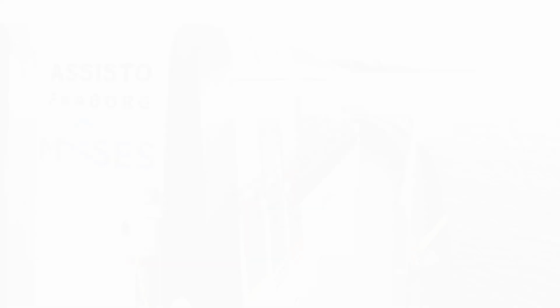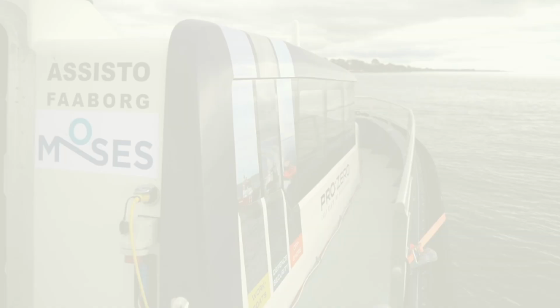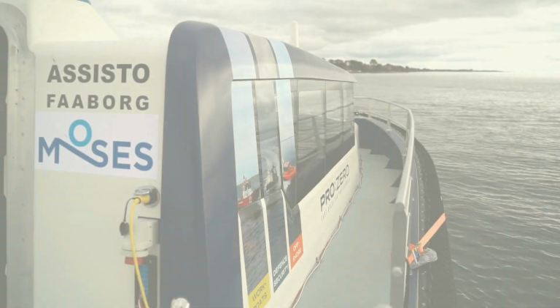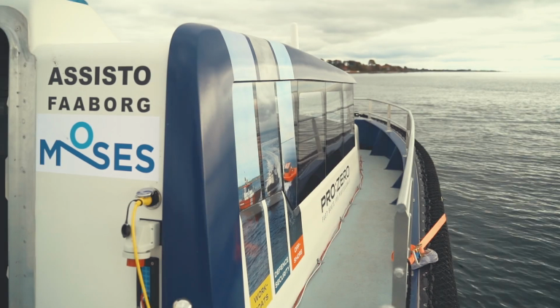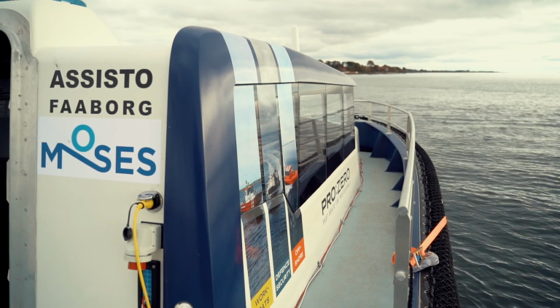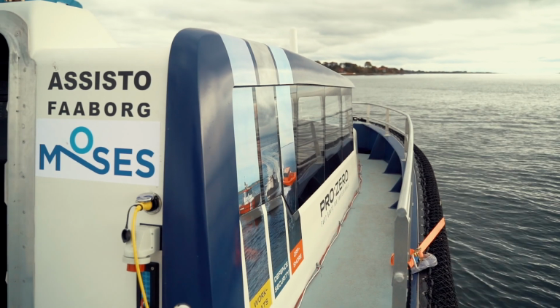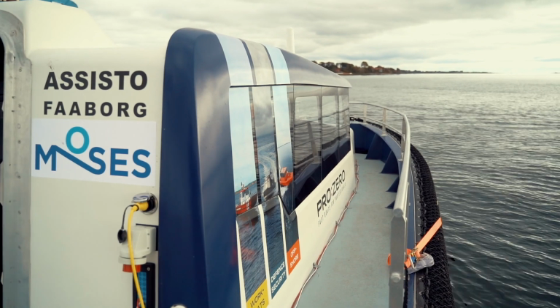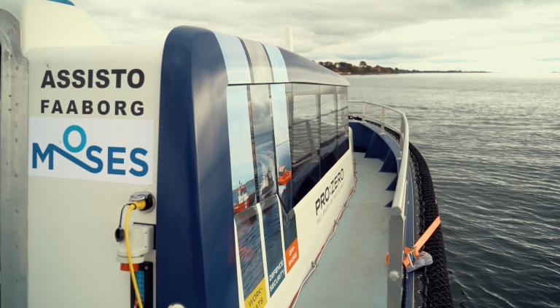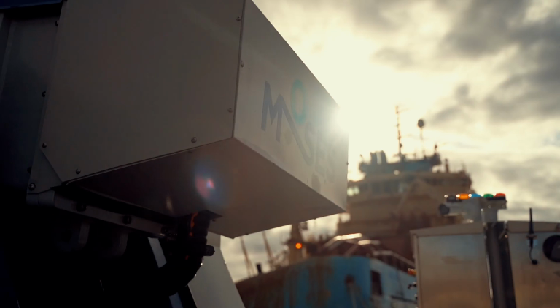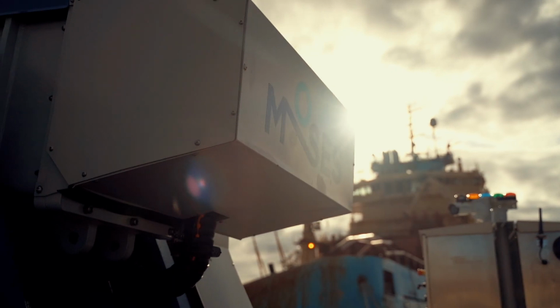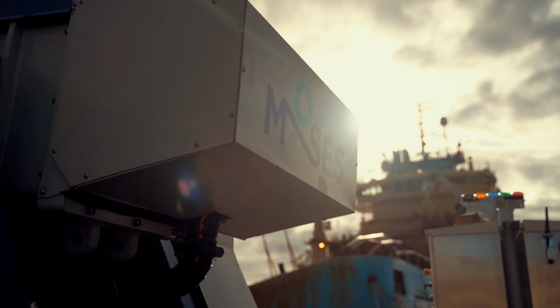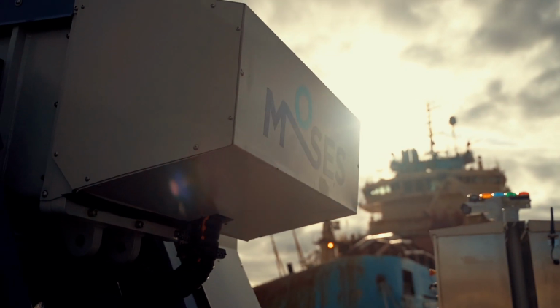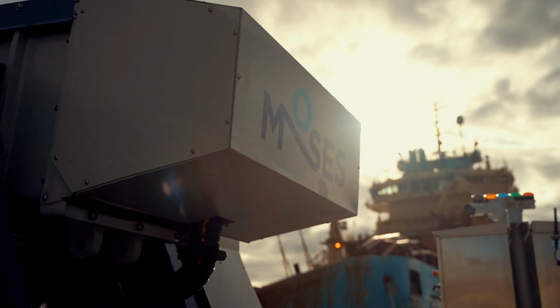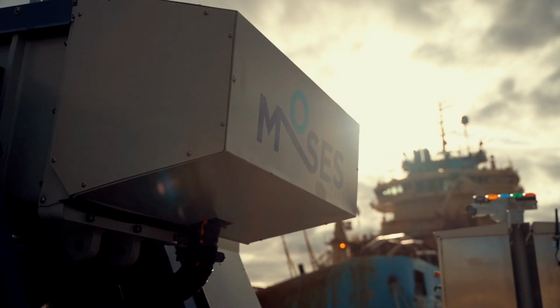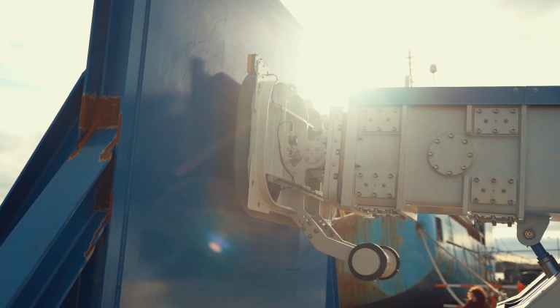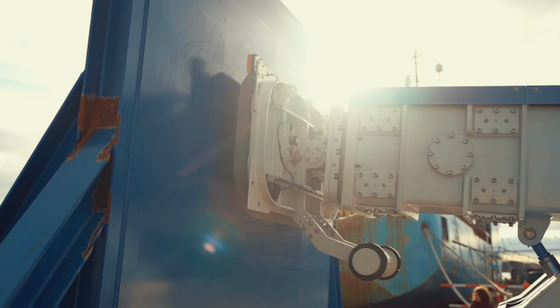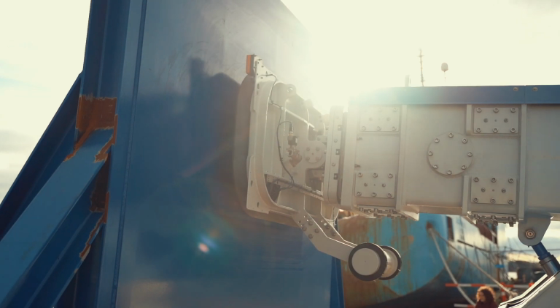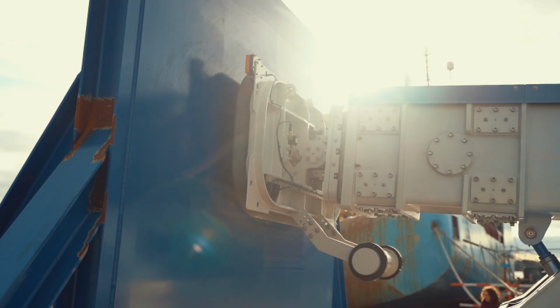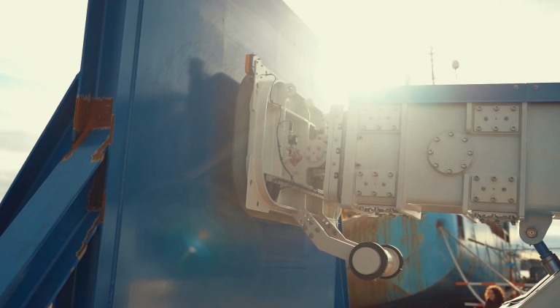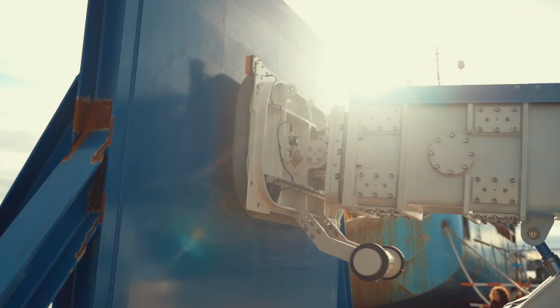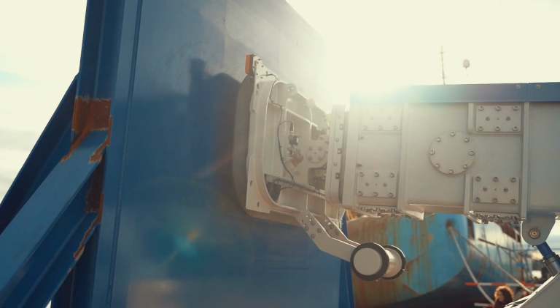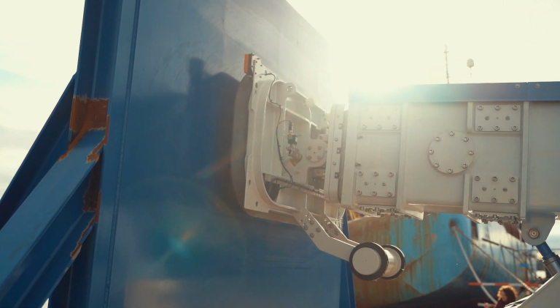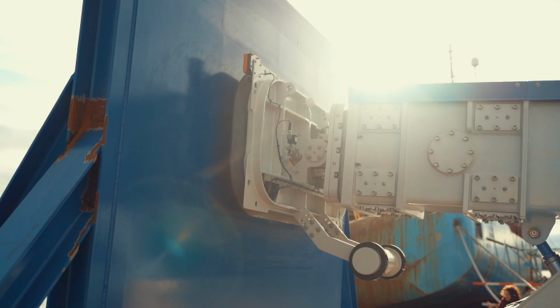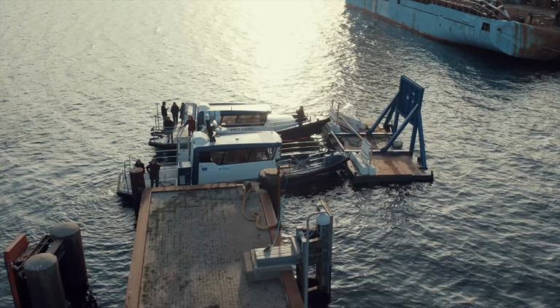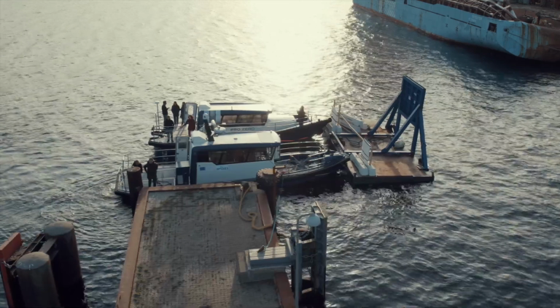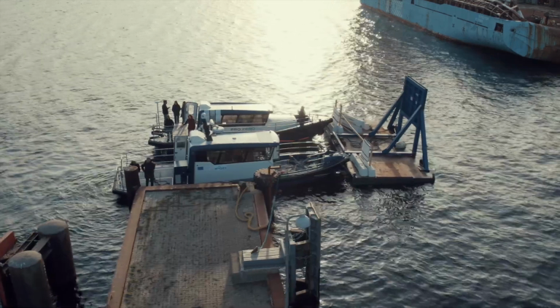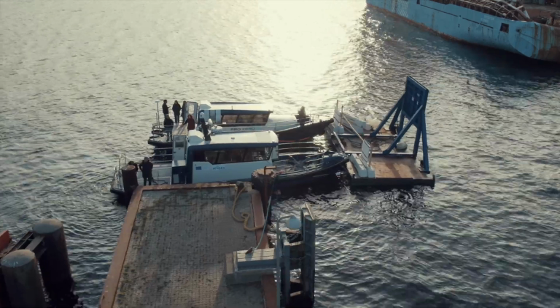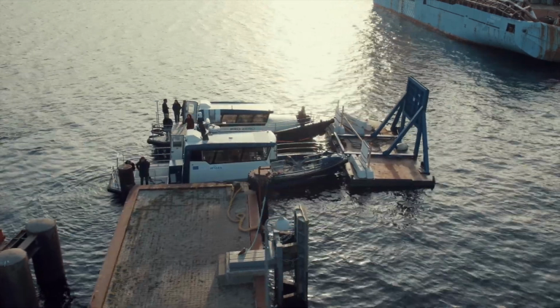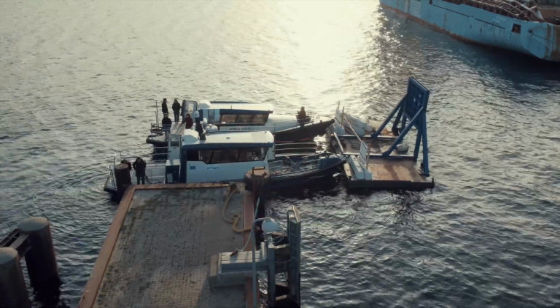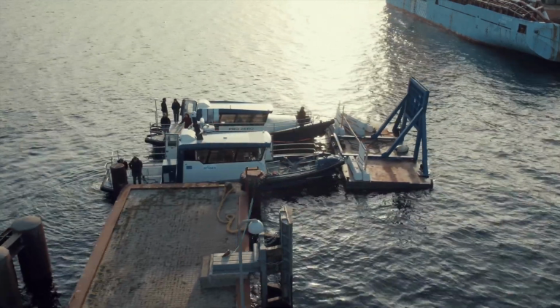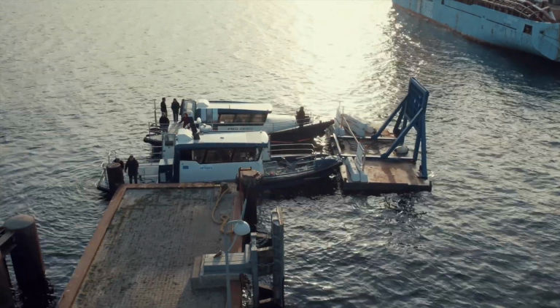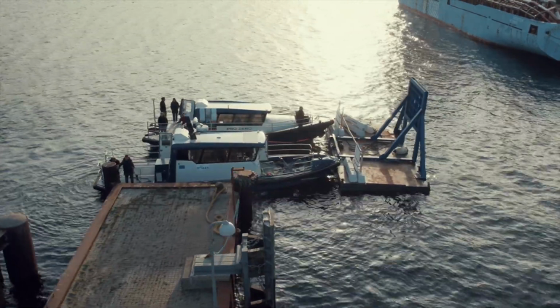Pilot One focuses on the adoption of an autonomous vessel maneuvering and docking system, called MOSES Autodock.